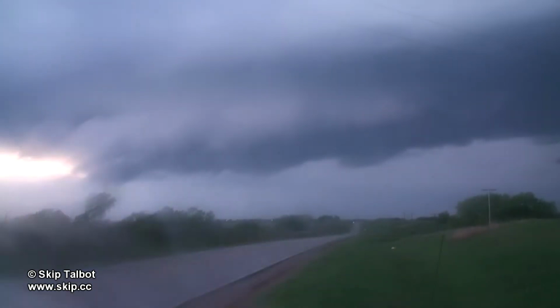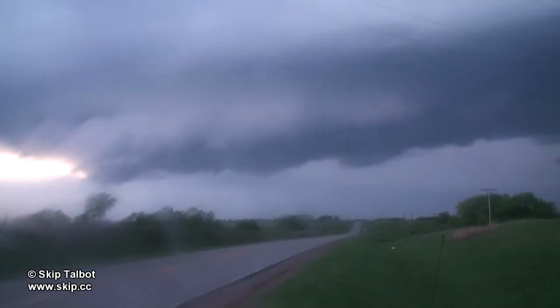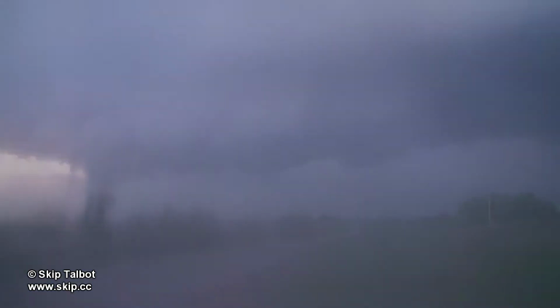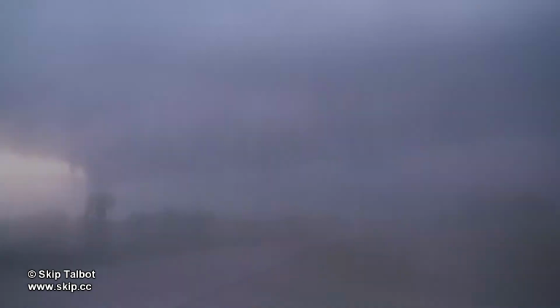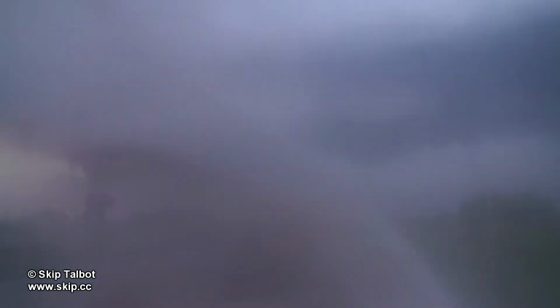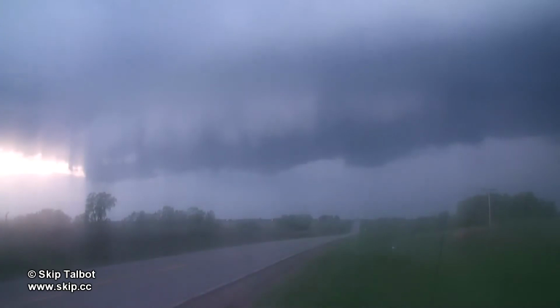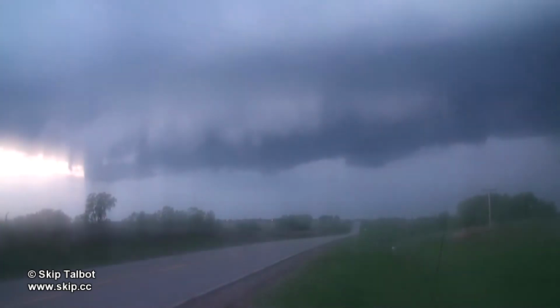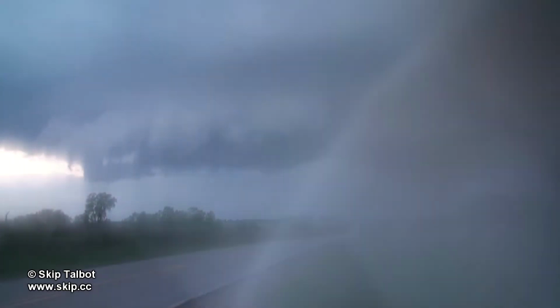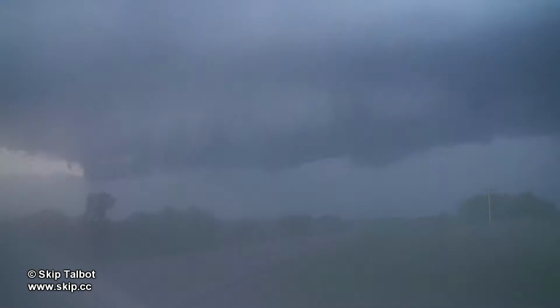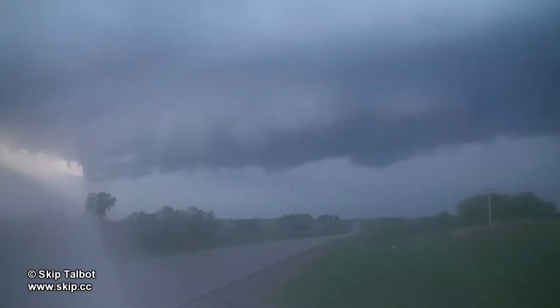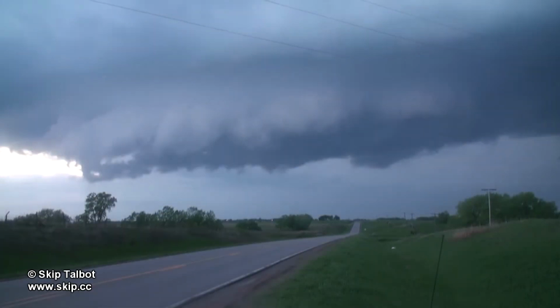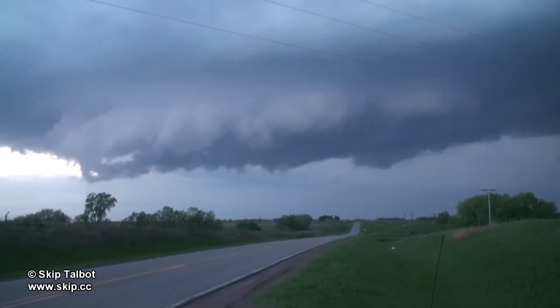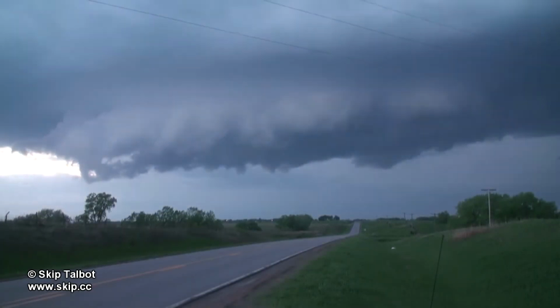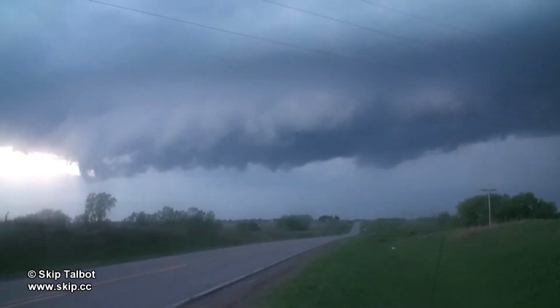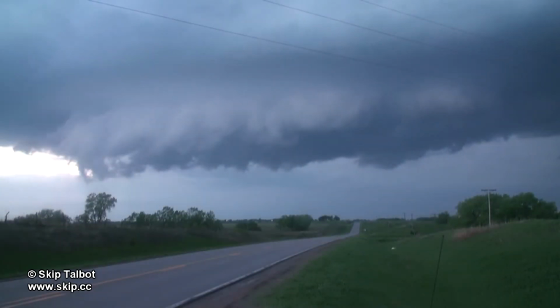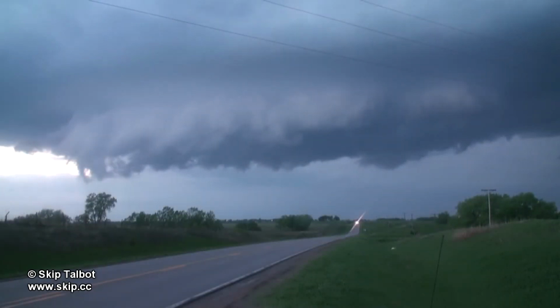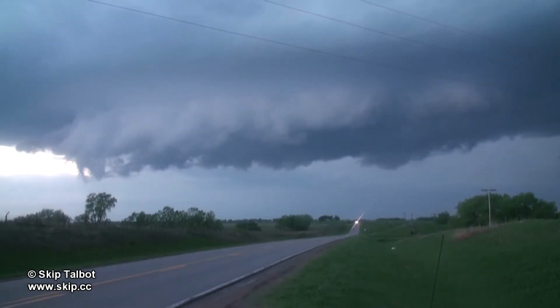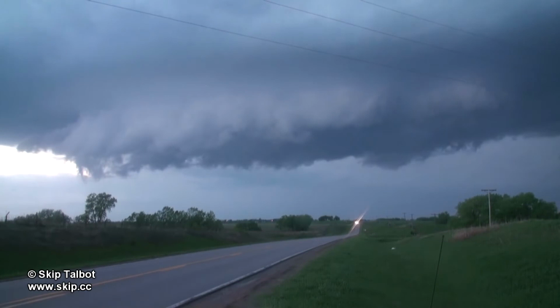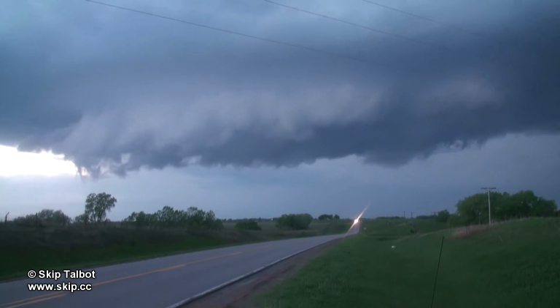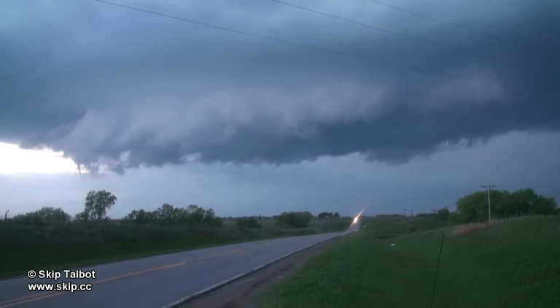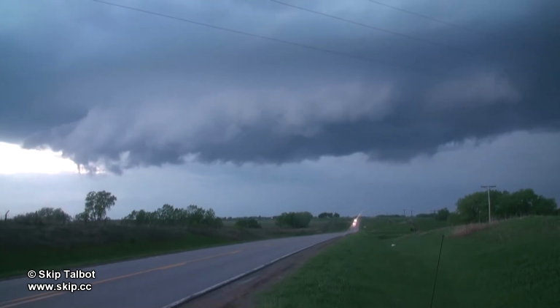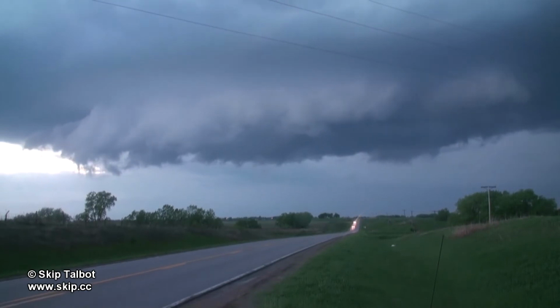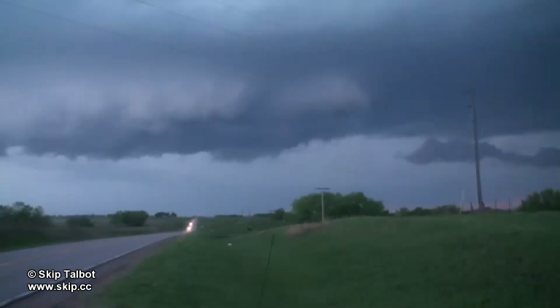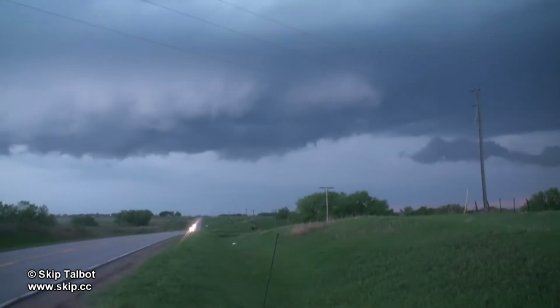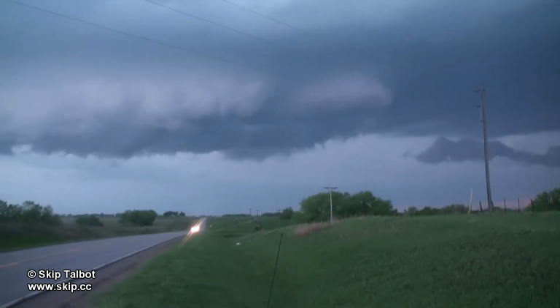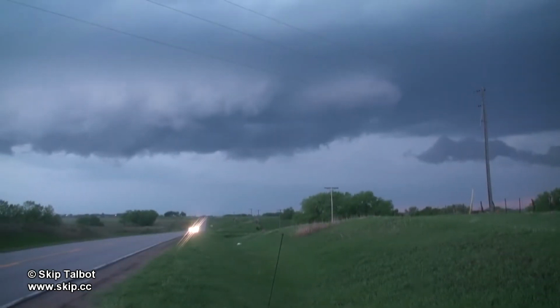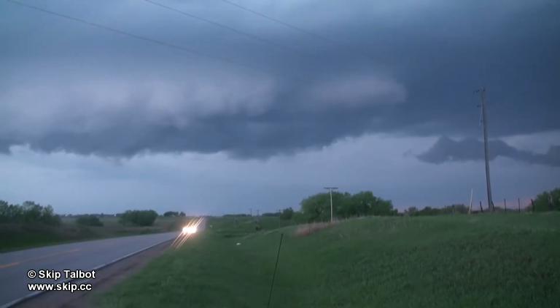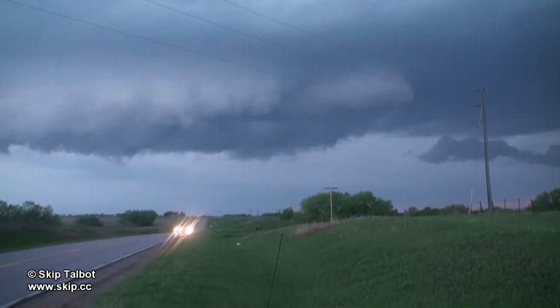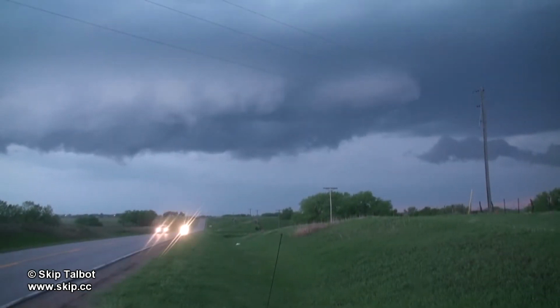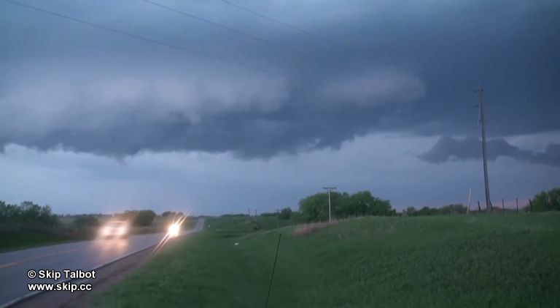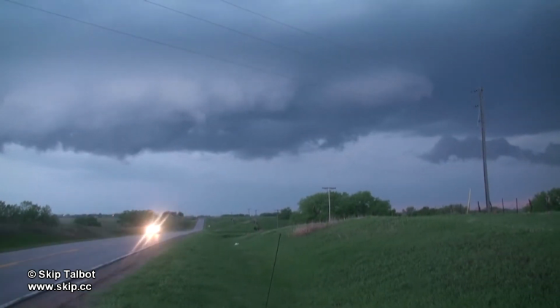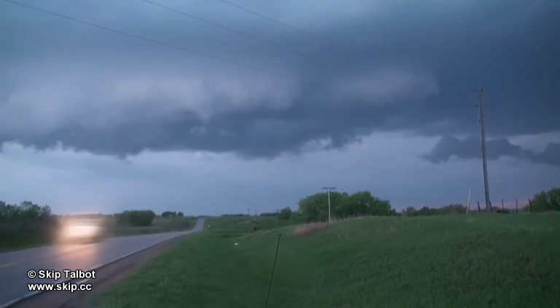There's not much here in the way of rotation, and it seemed as soon as I got underneath this feature it started to fall apart.